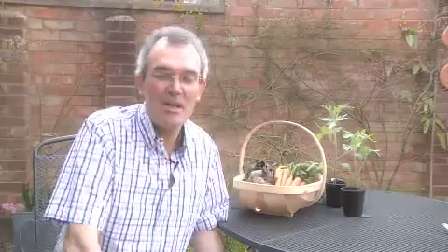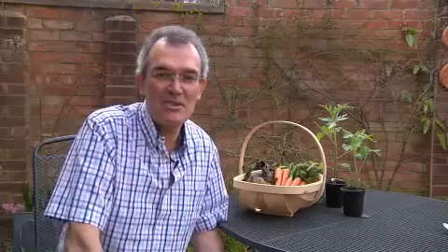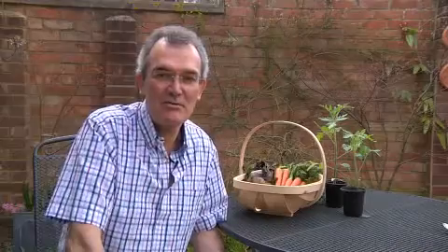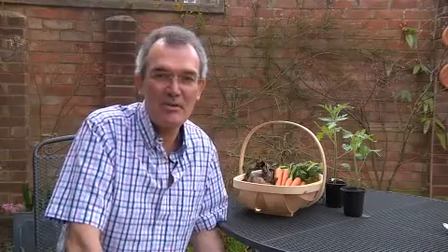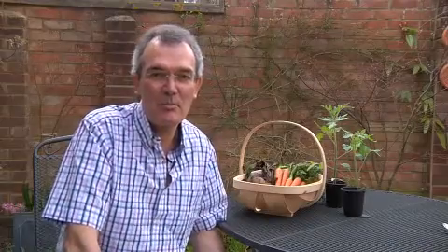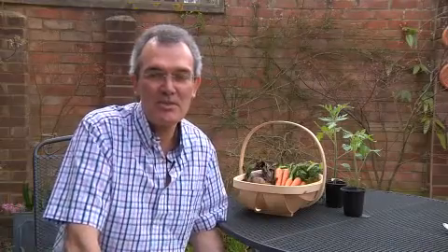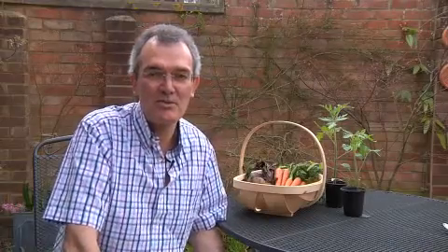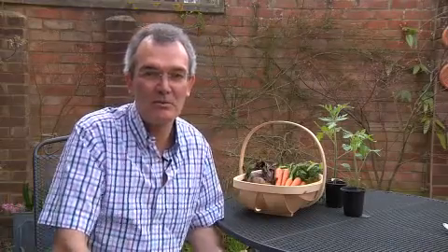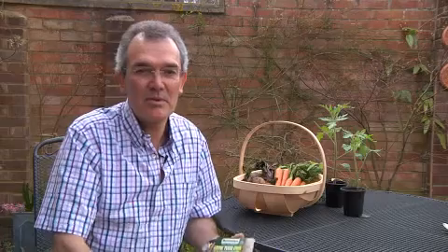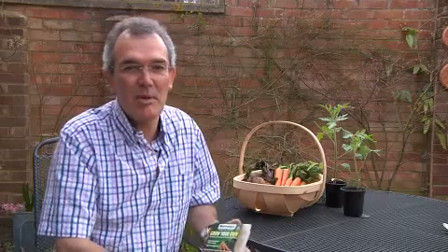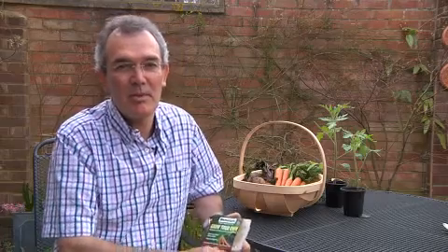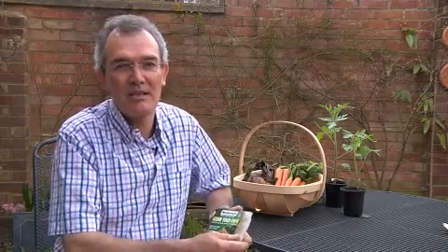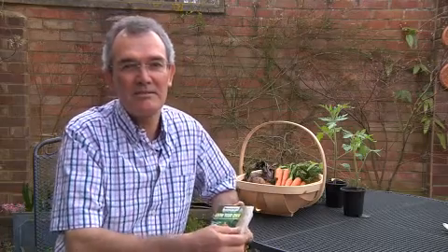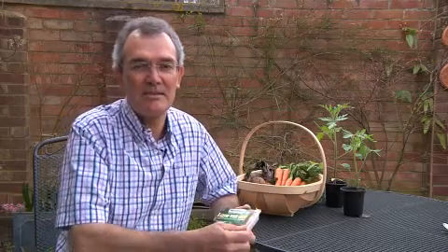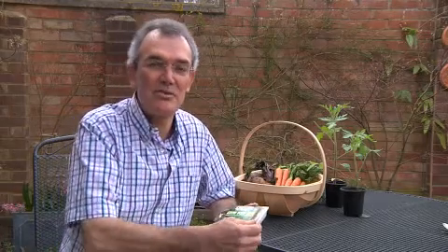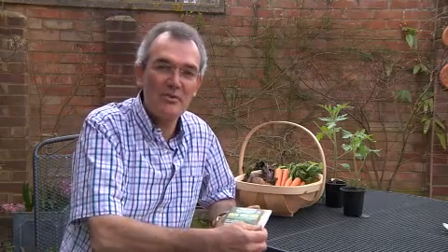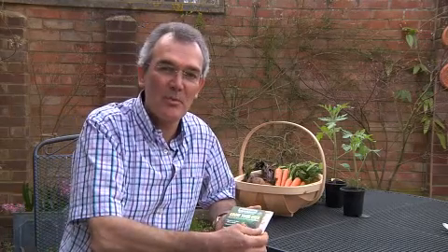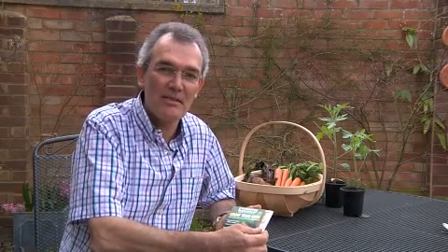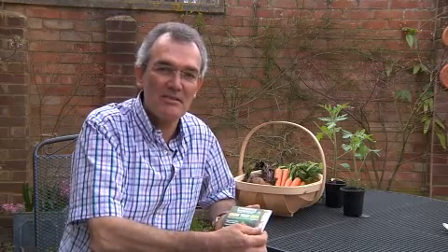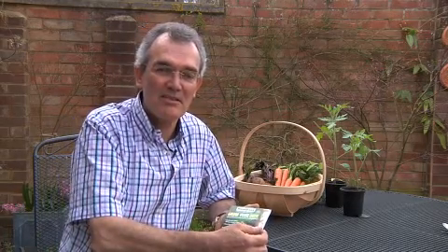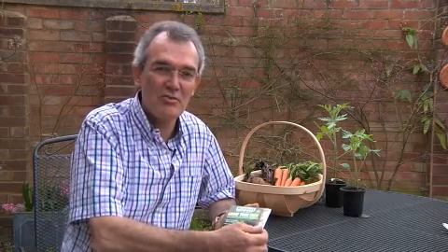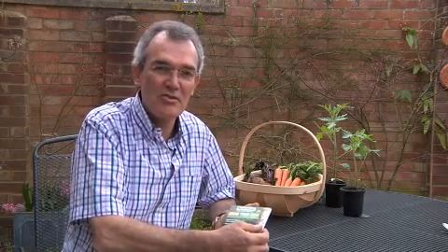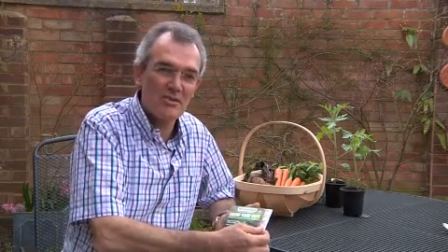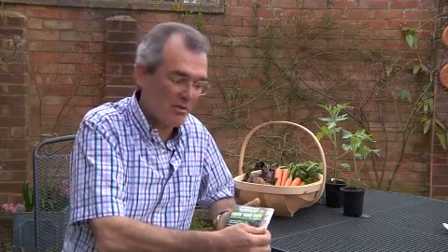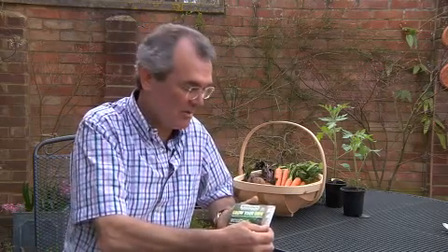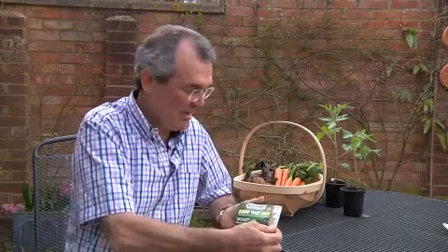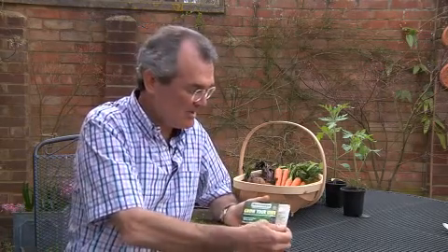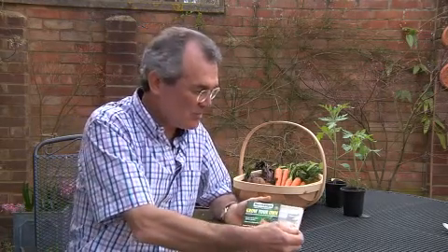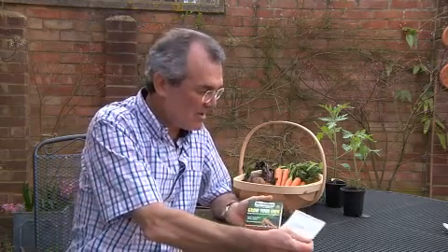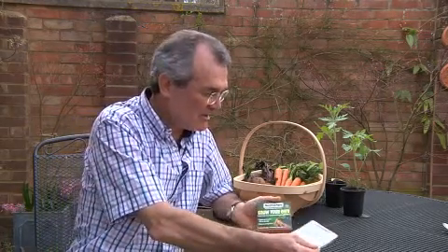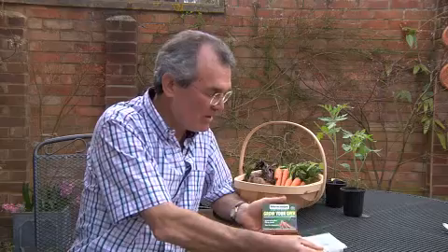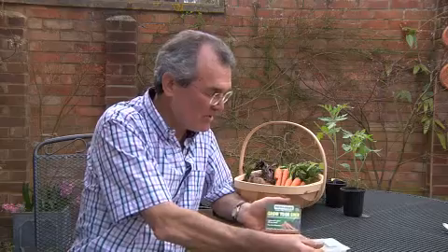Nemesis Grow Your Own Pest Control can be applied in two different ways: as a drench to the soil and as a spray to the foliage.